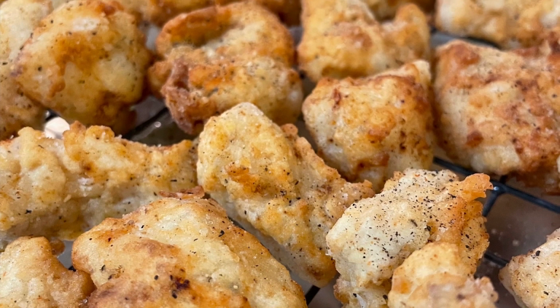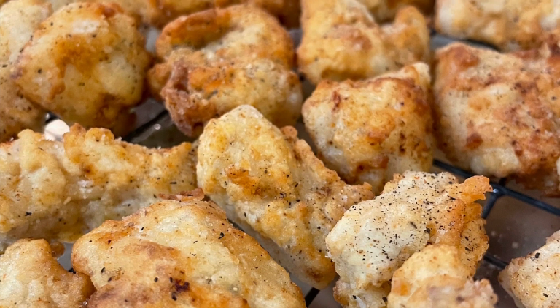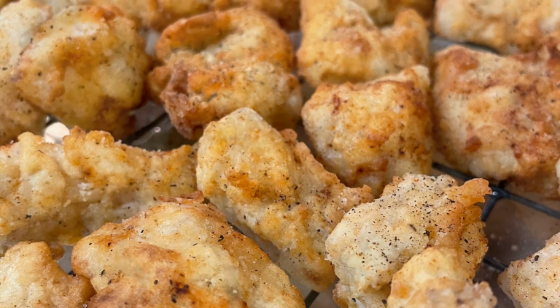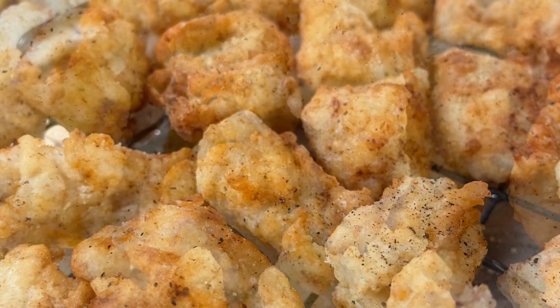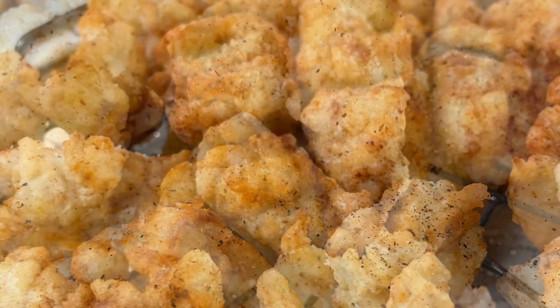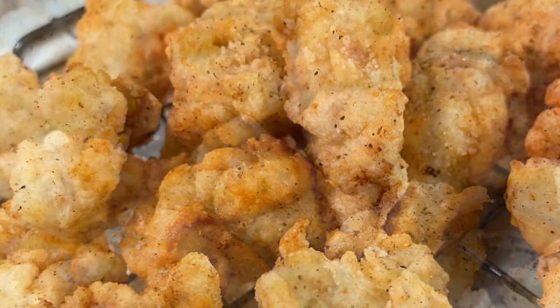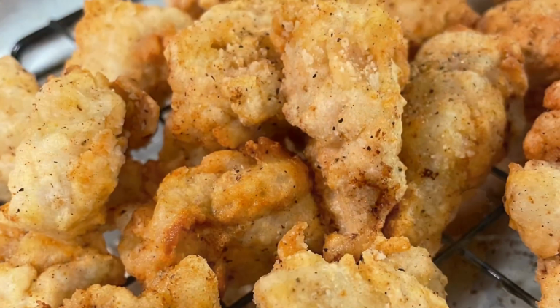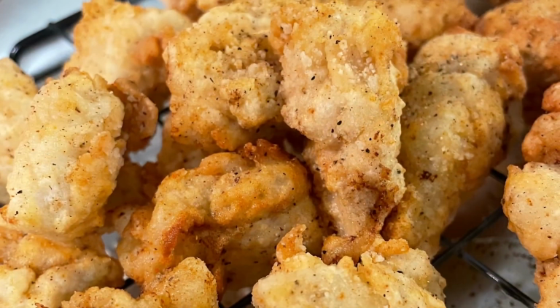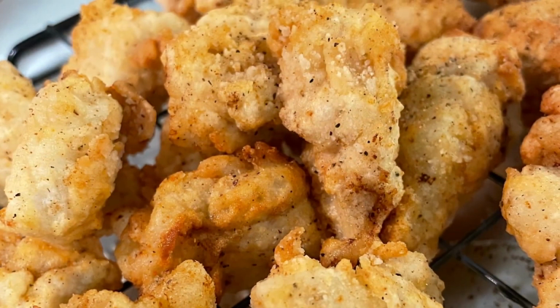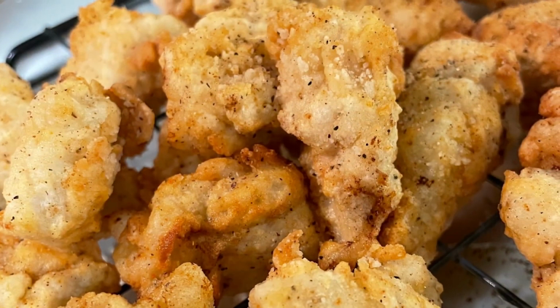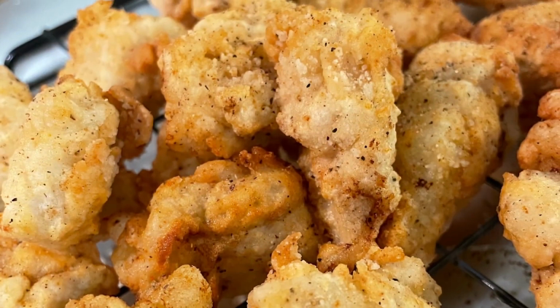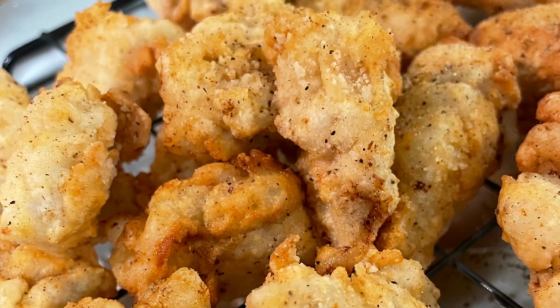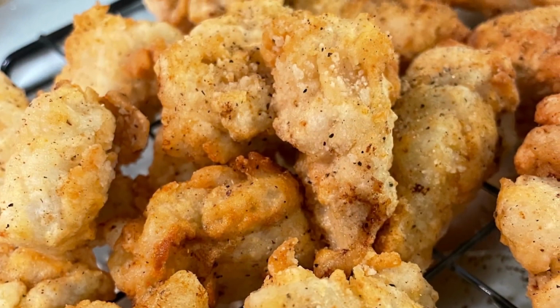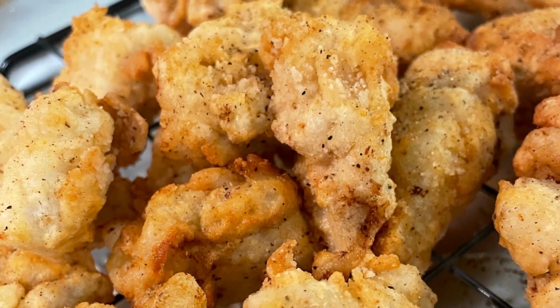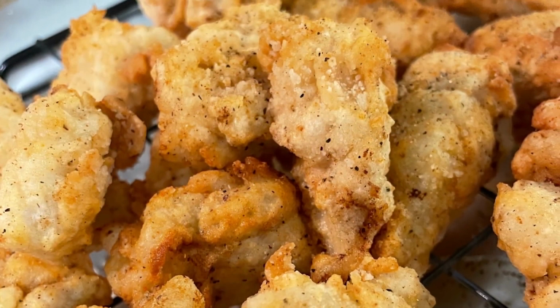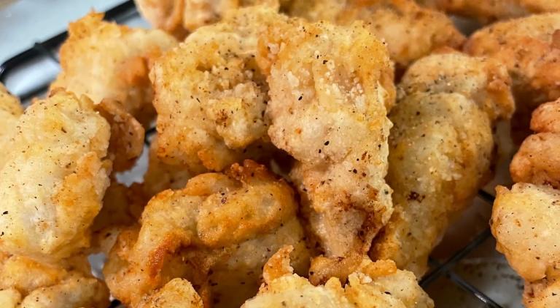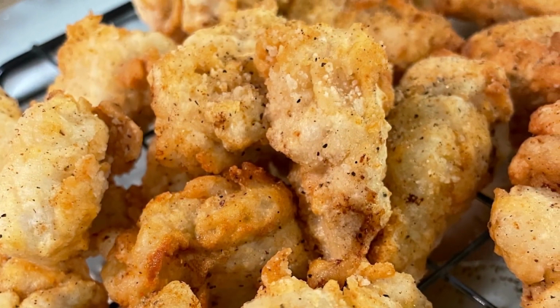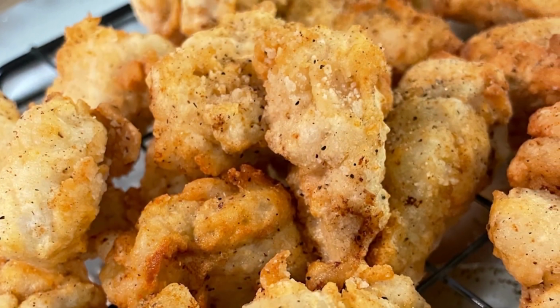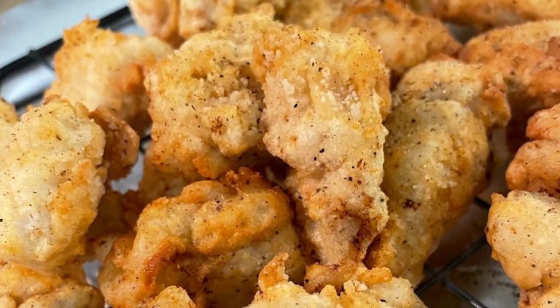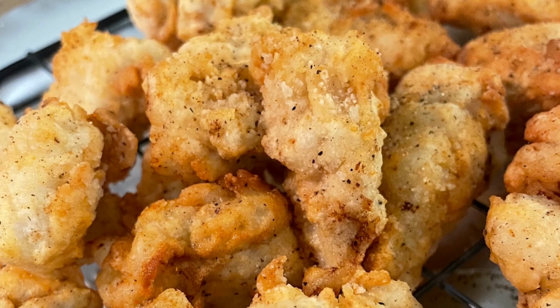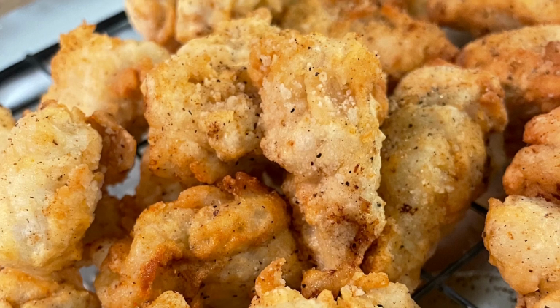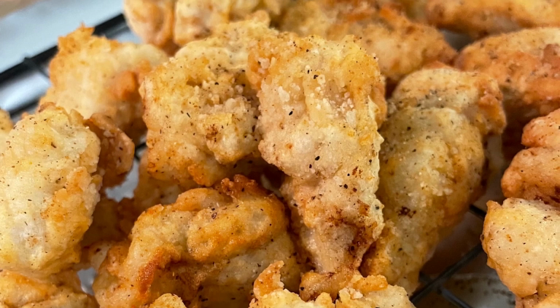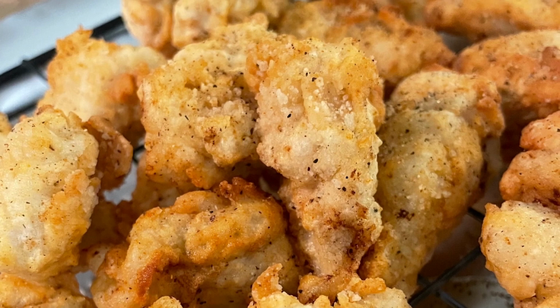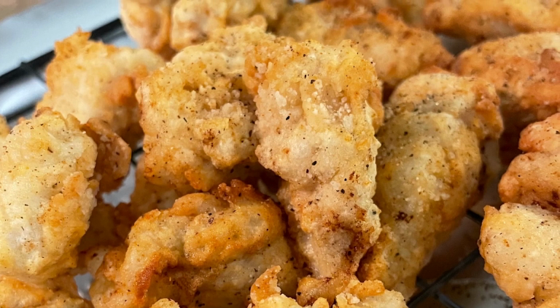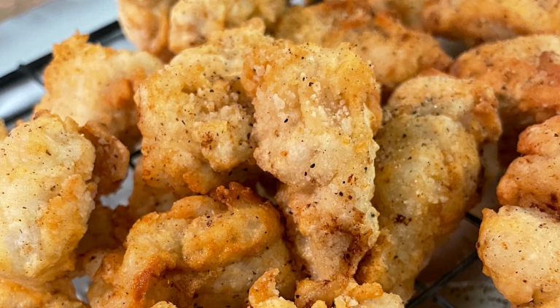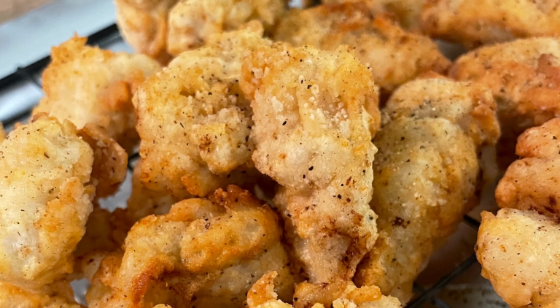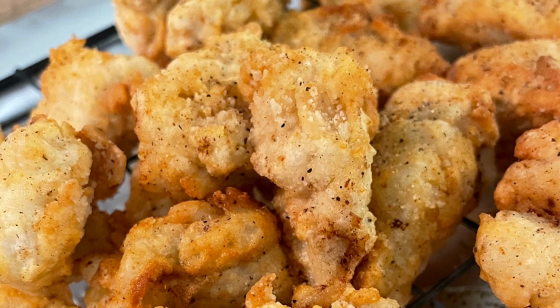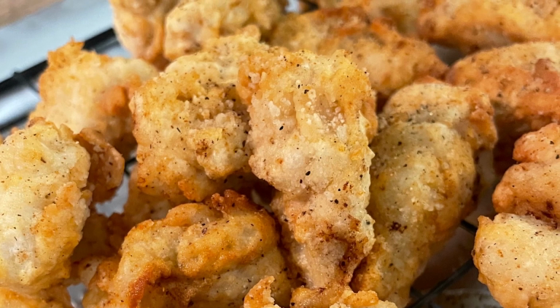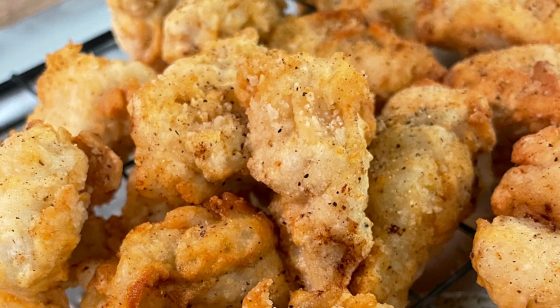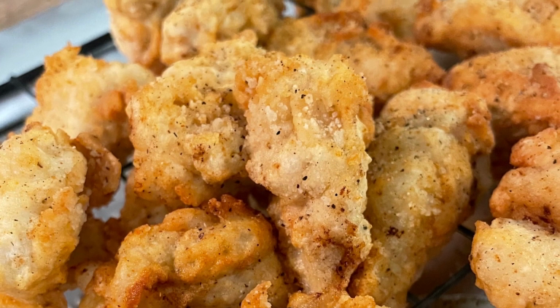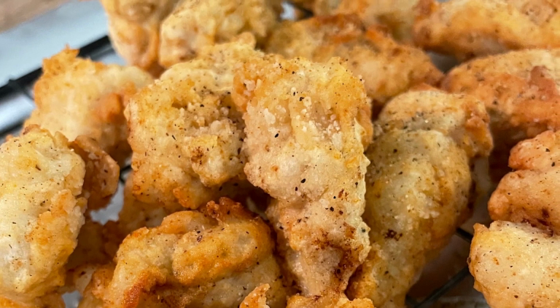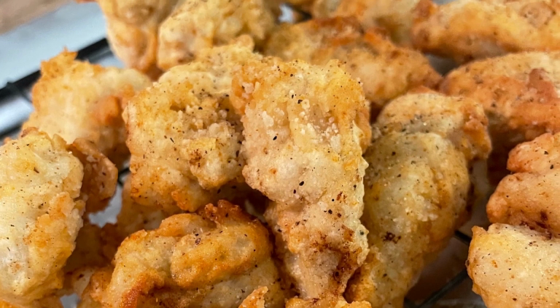That's it — that's how I make my fried chicken nuggets. I hope you give this simple and easy recipe a try and let me know what you think. See you in the next video, bye!